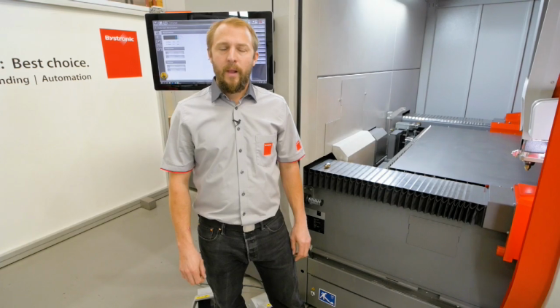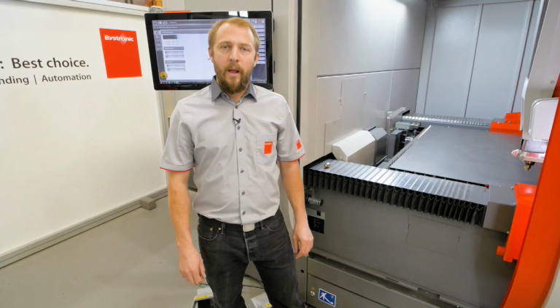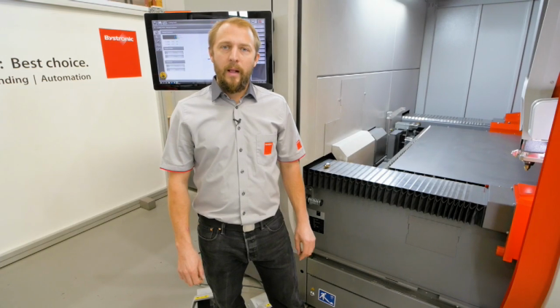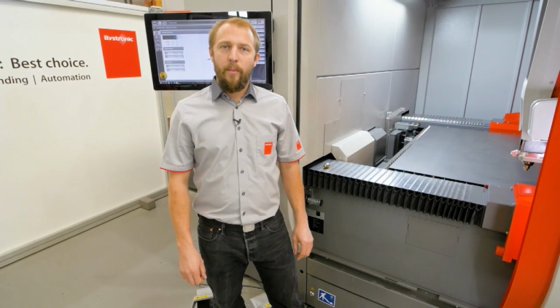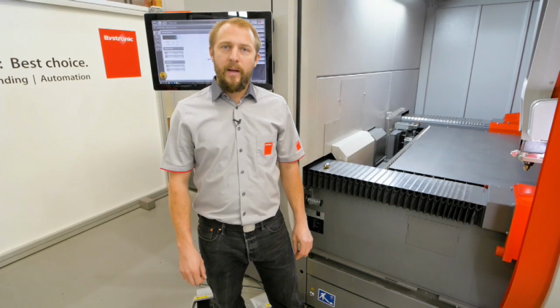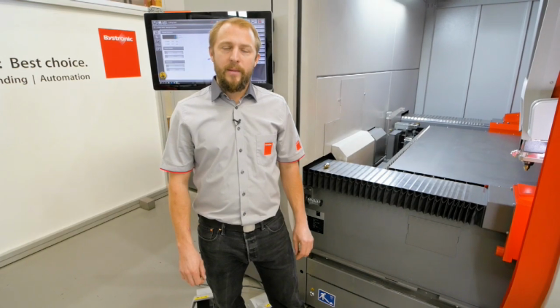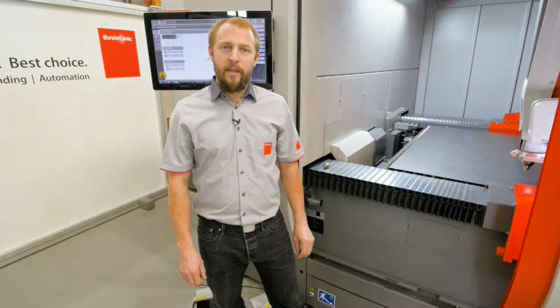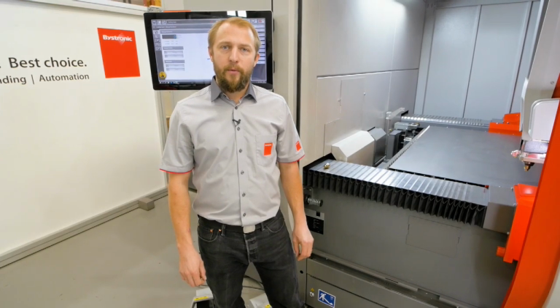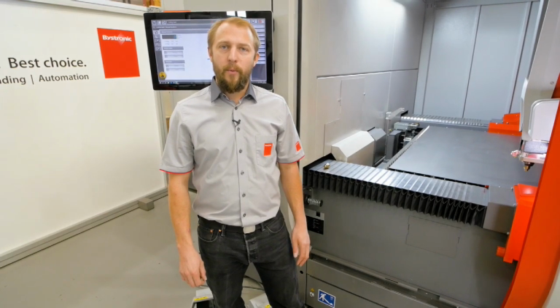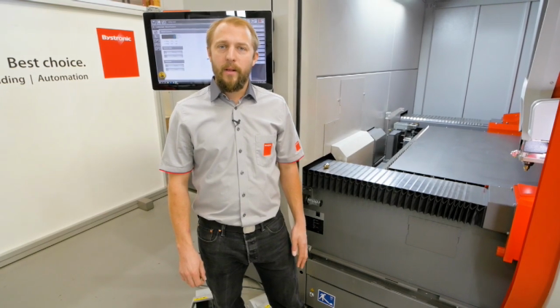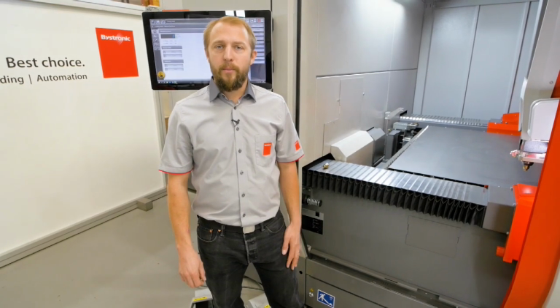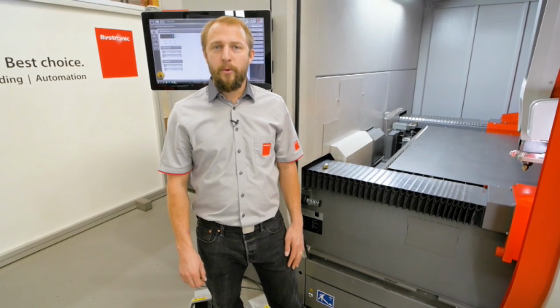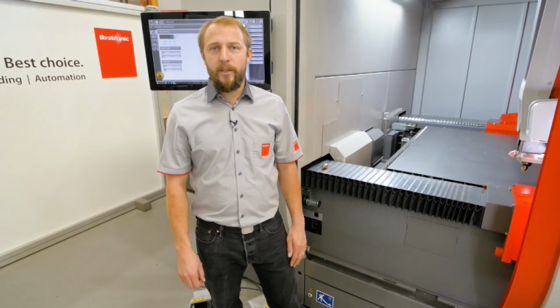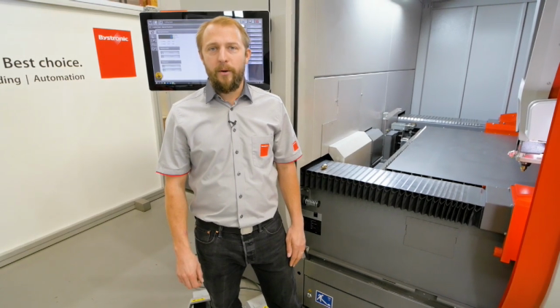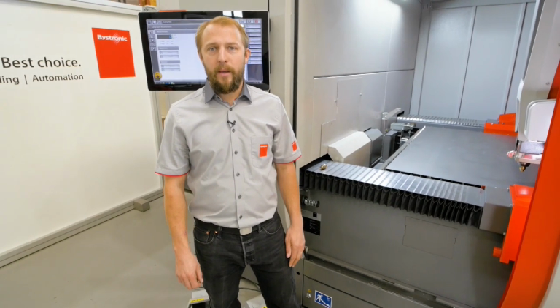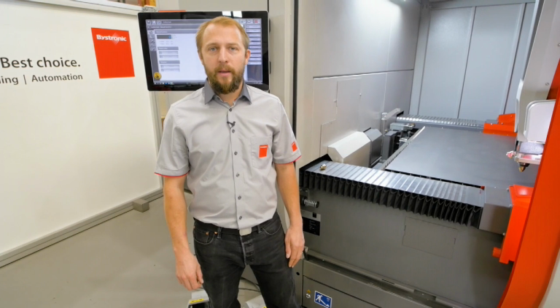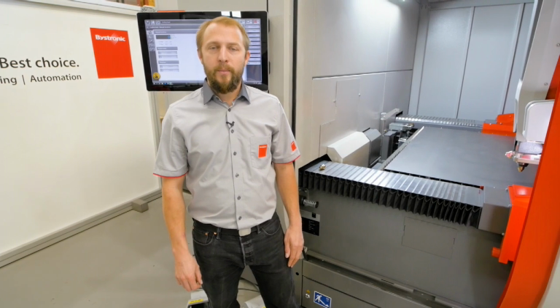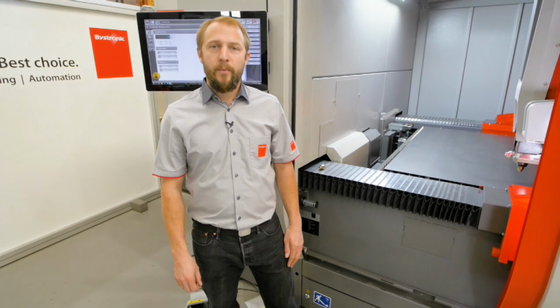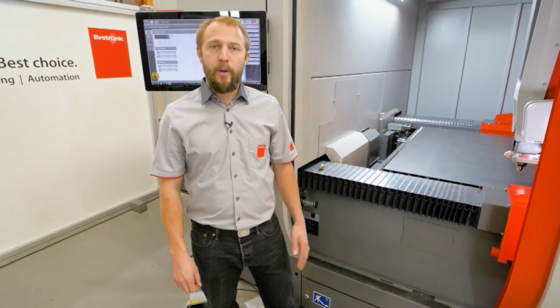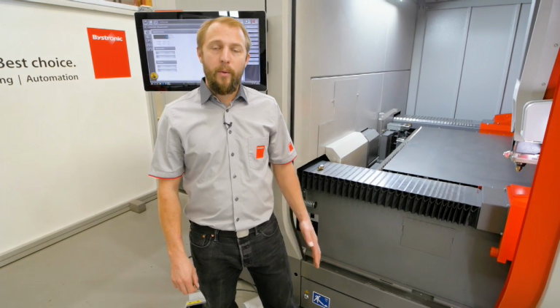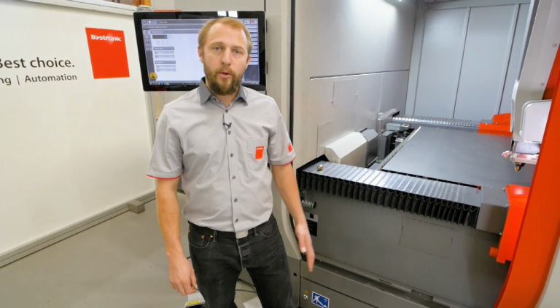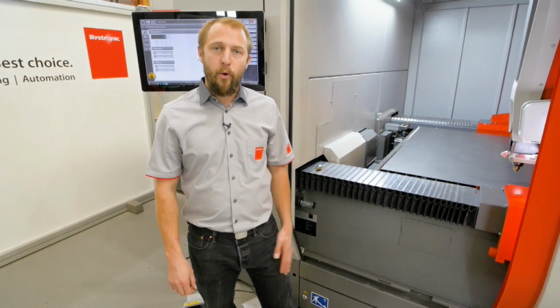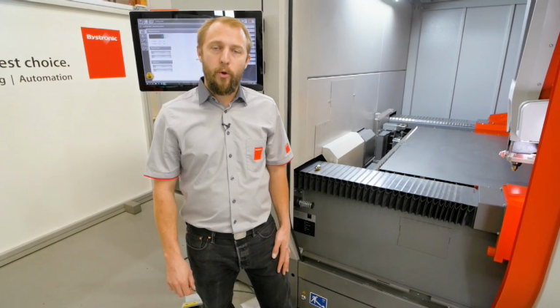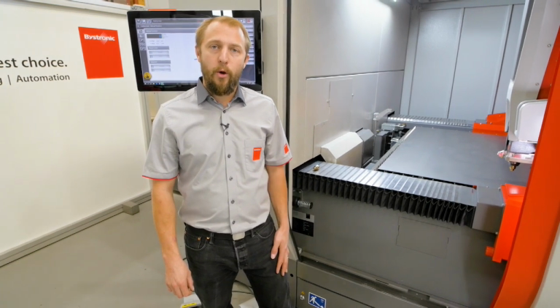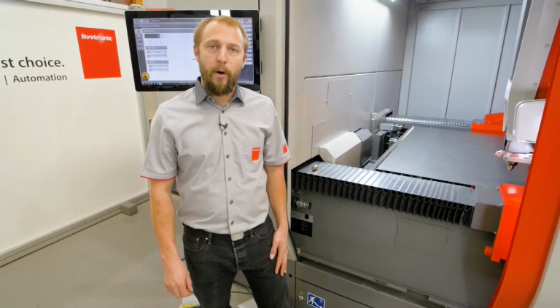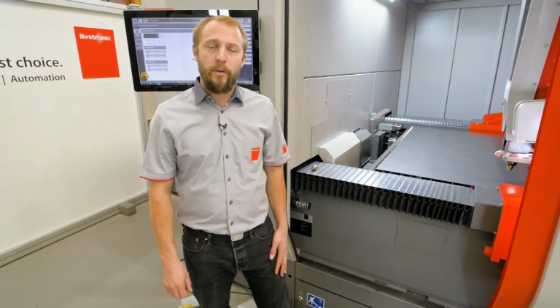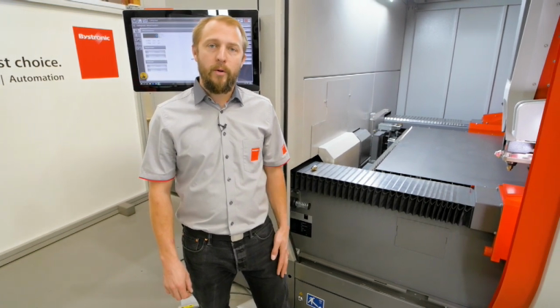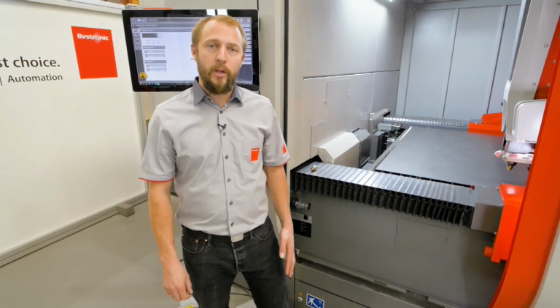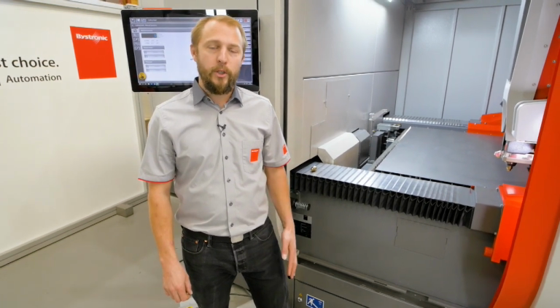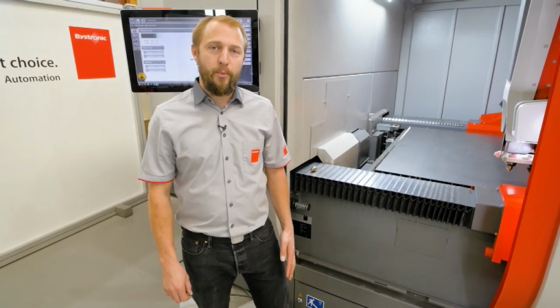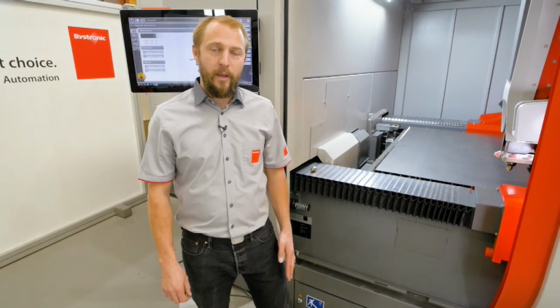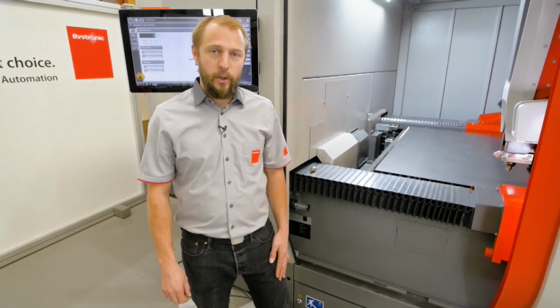Hello, my name is Yves. Welcome to Vistronic. Today, I want to talk to you about collision protection.